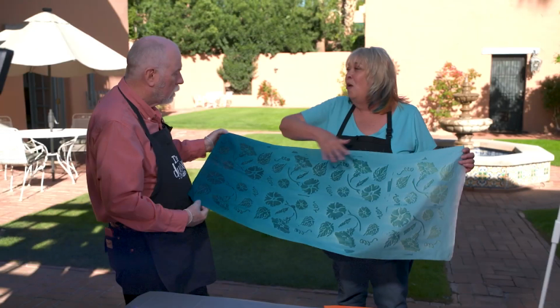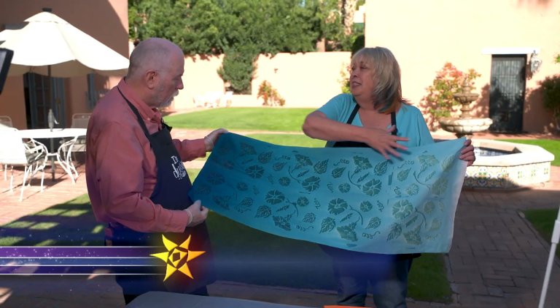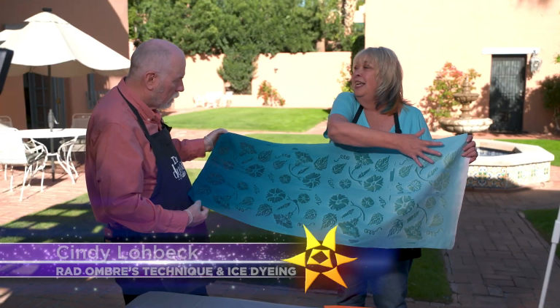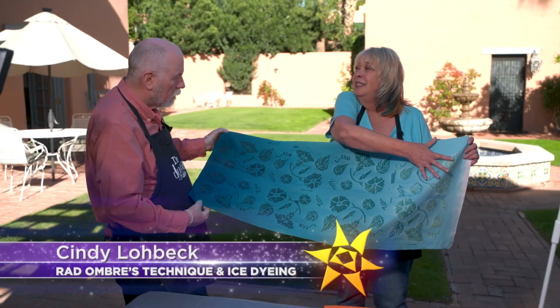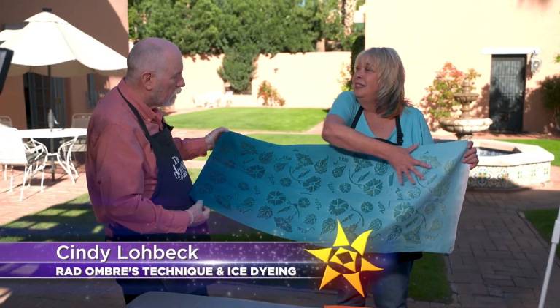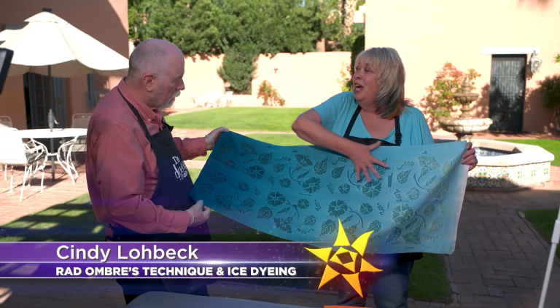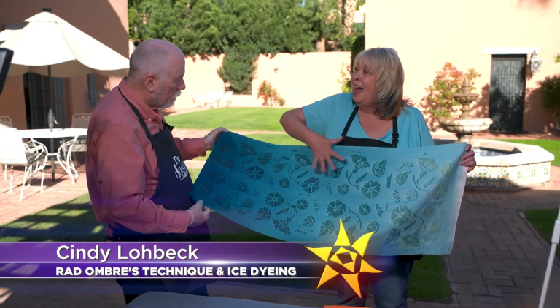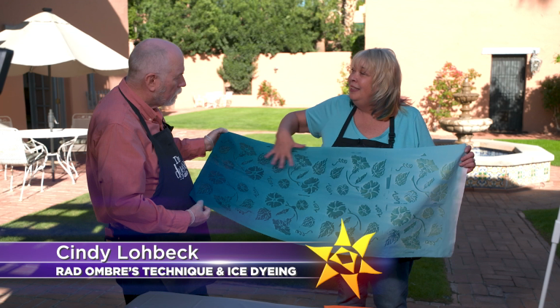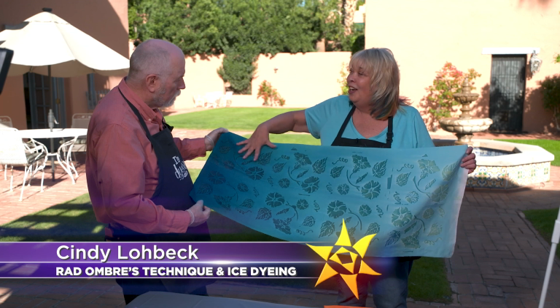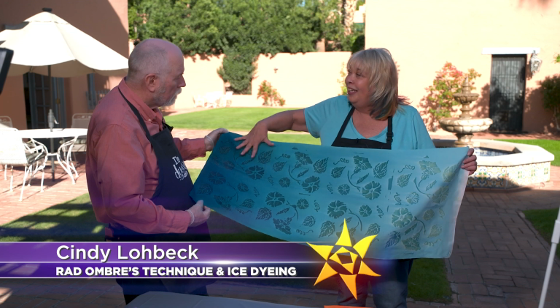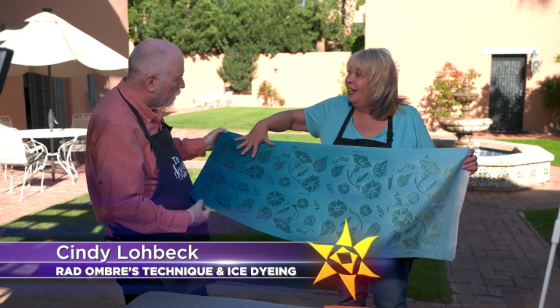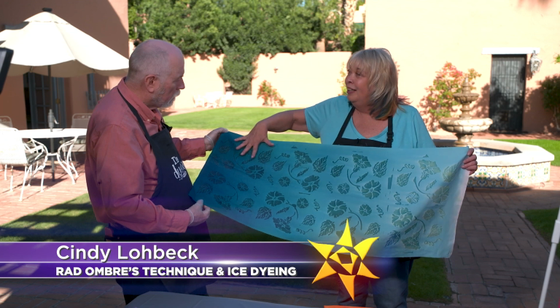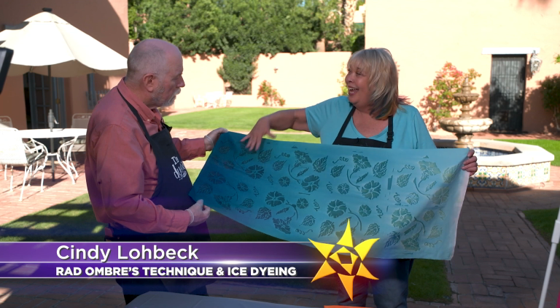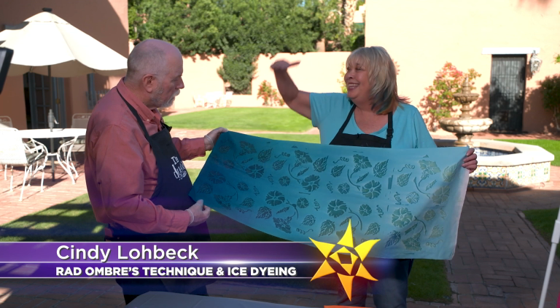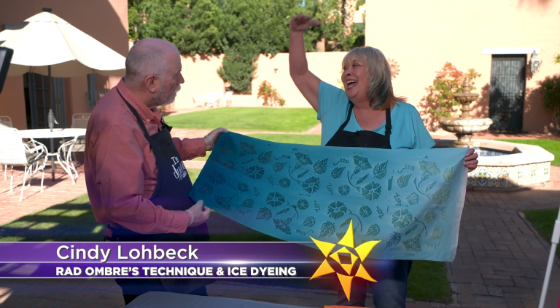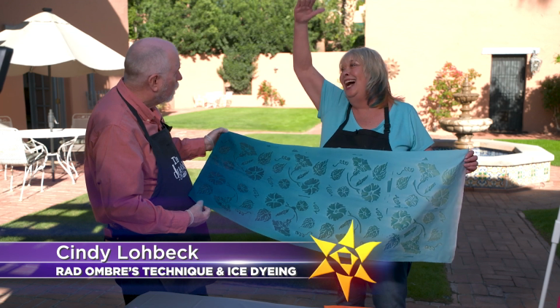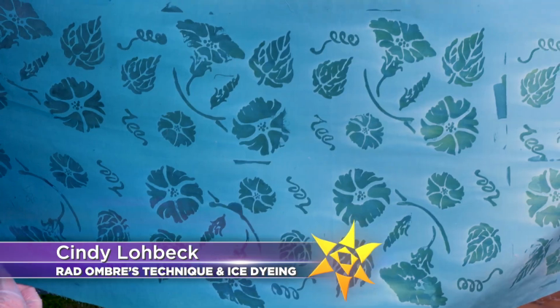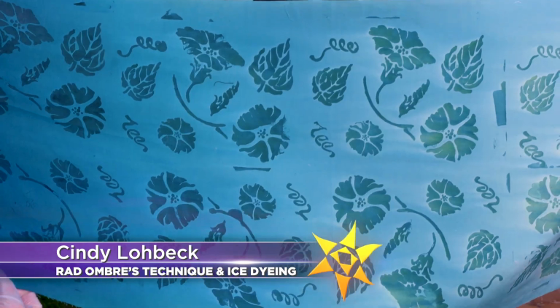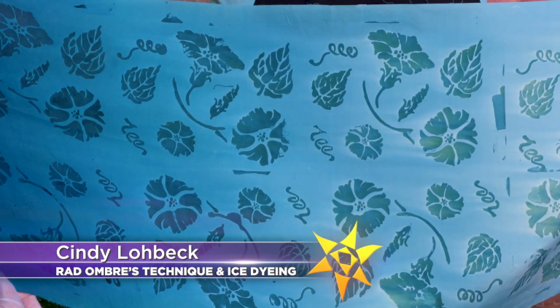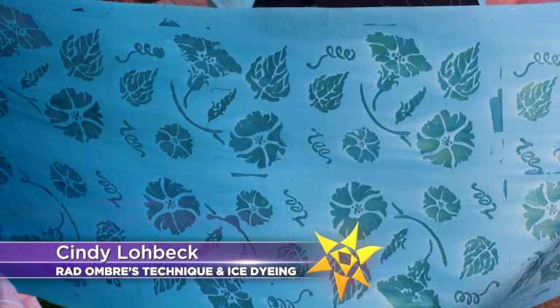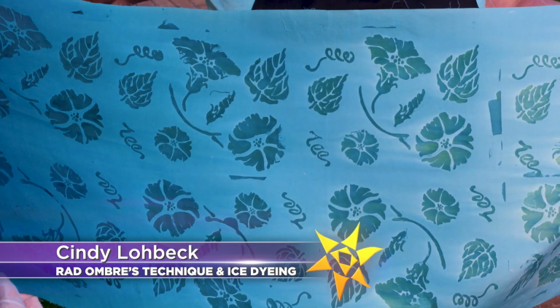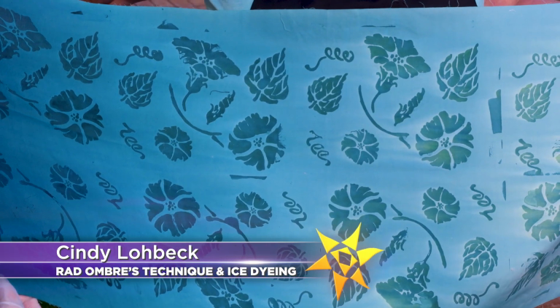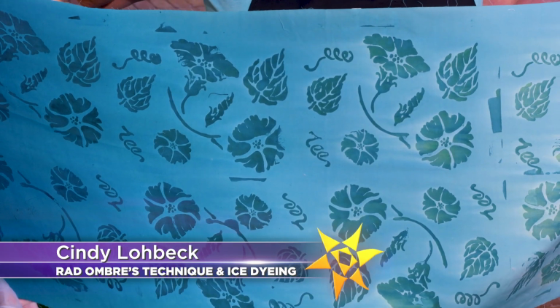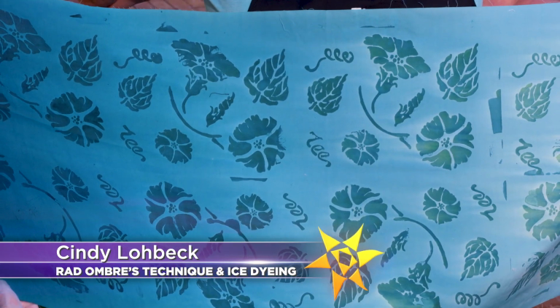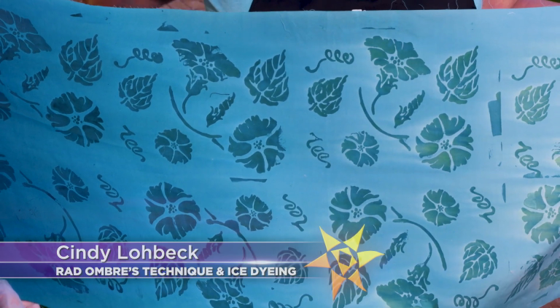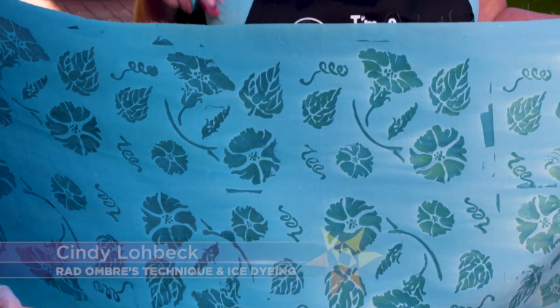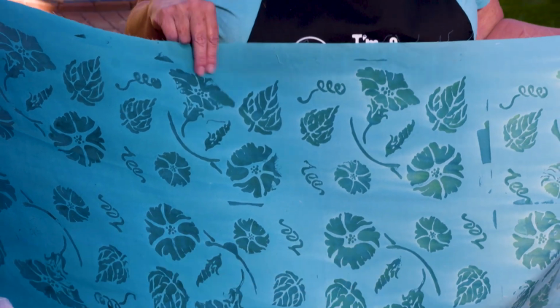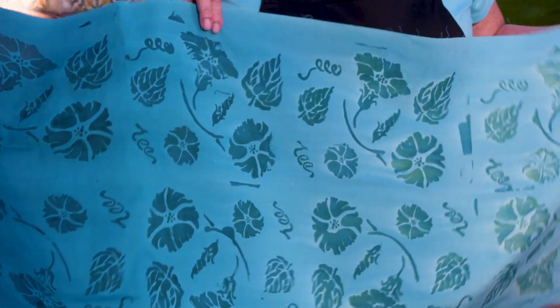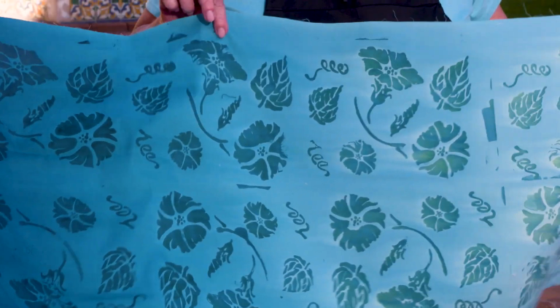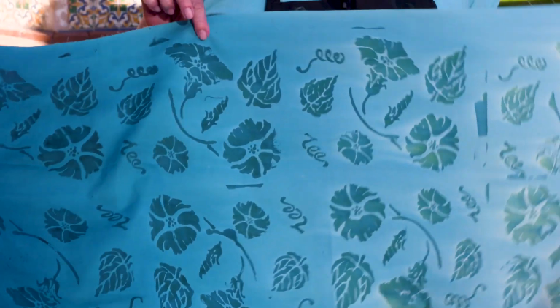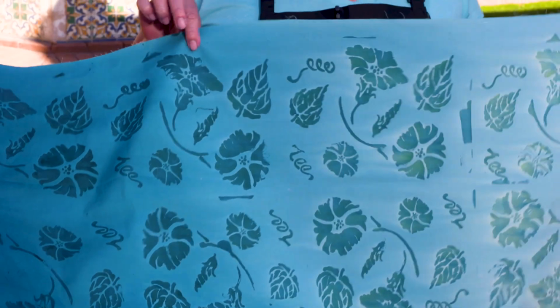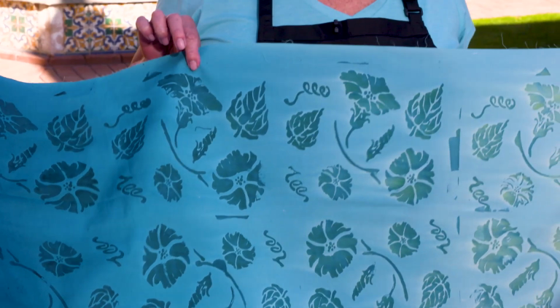So I stenciled dye magnet on here and then I braid. Wow. And I'm still playing with this.